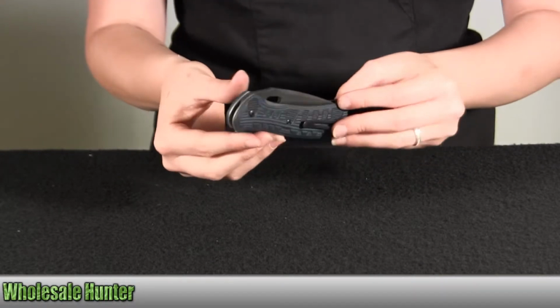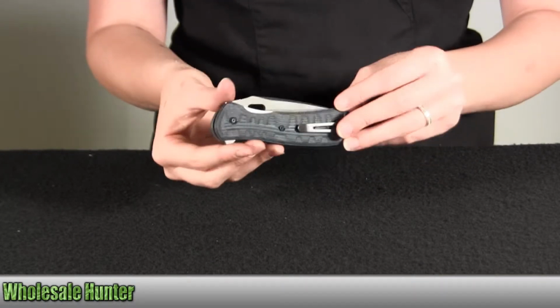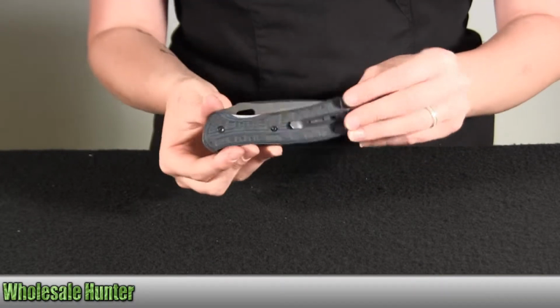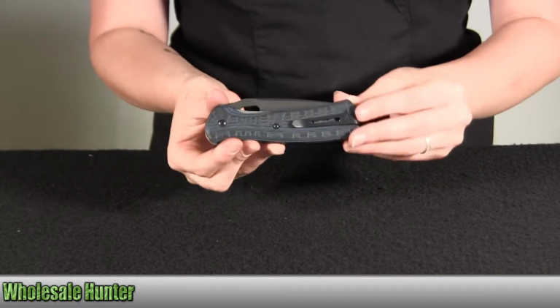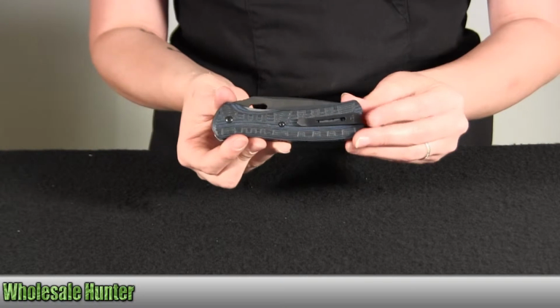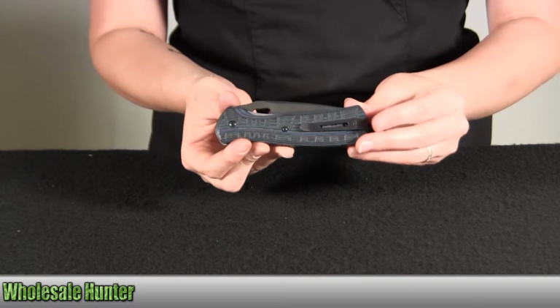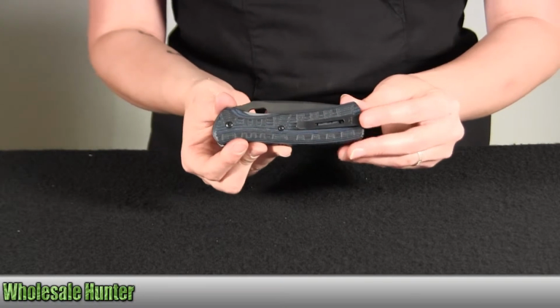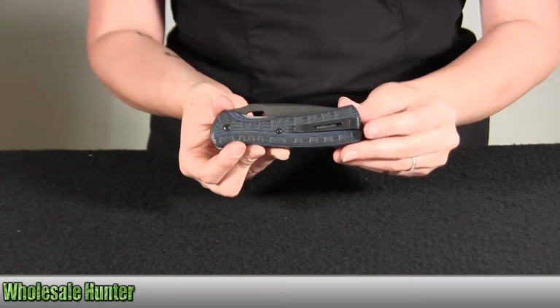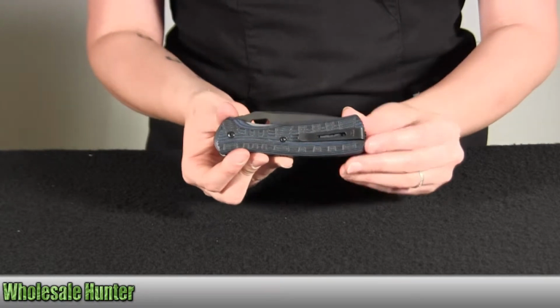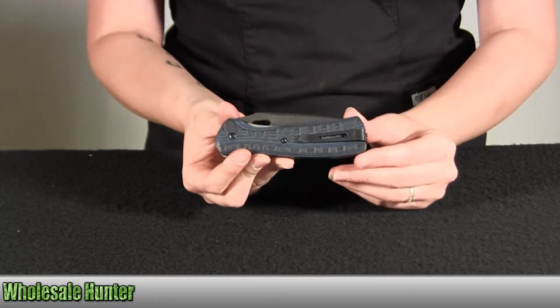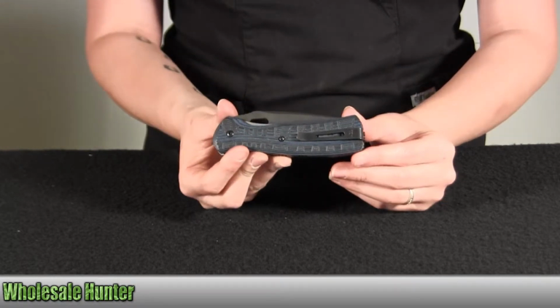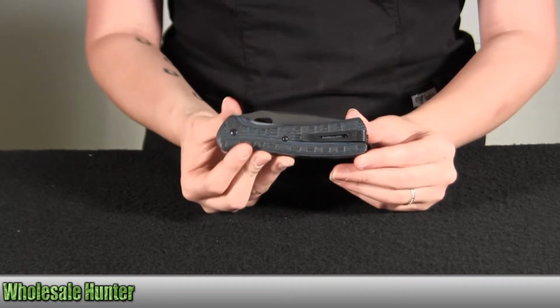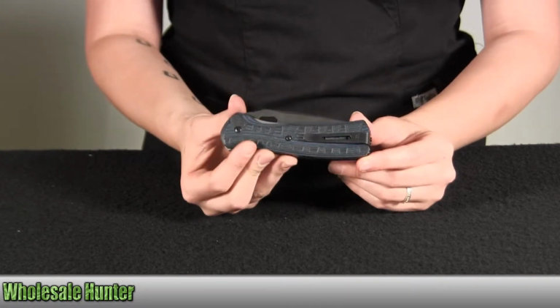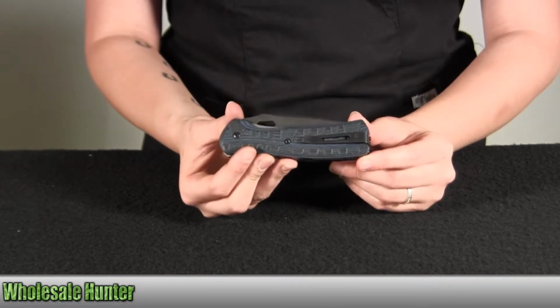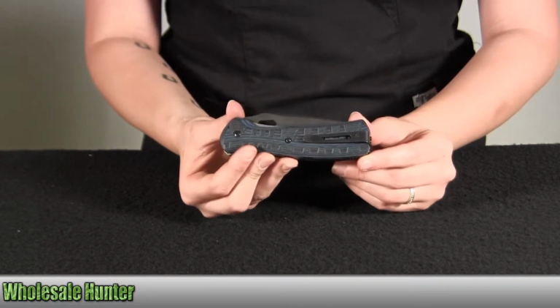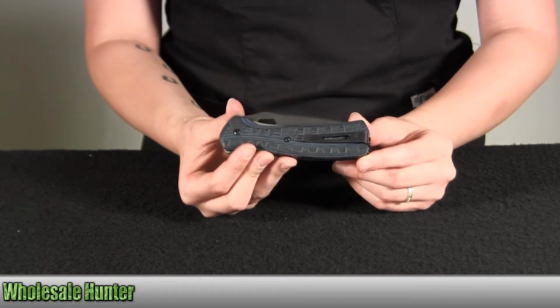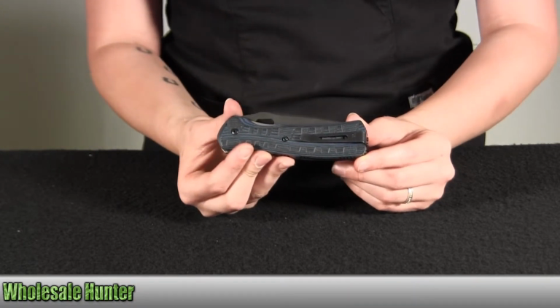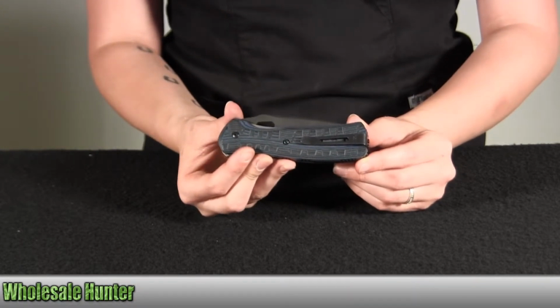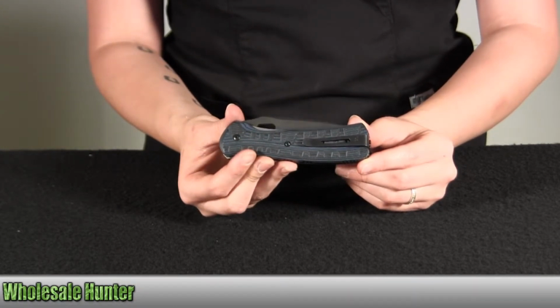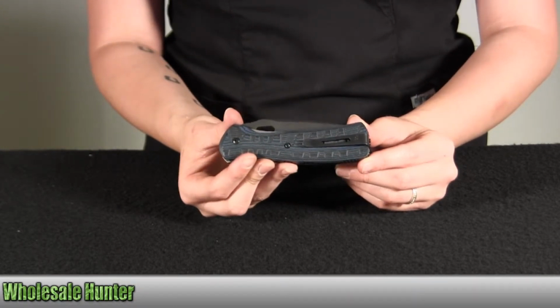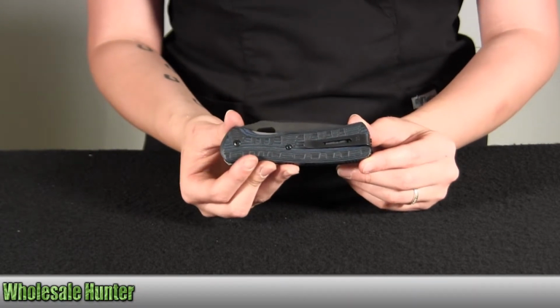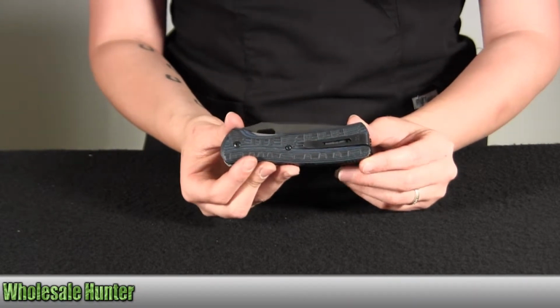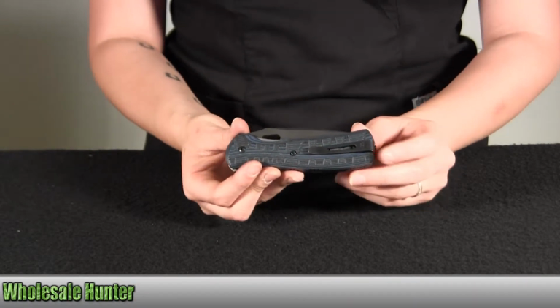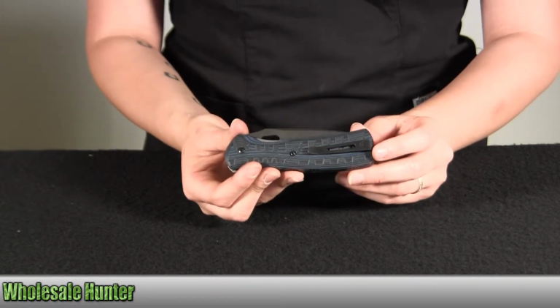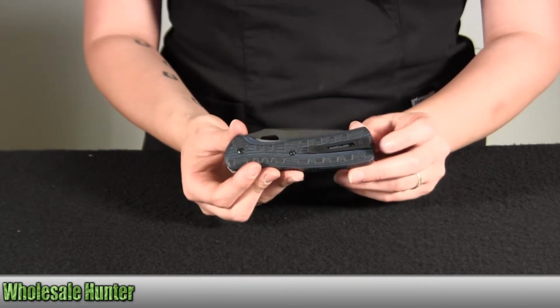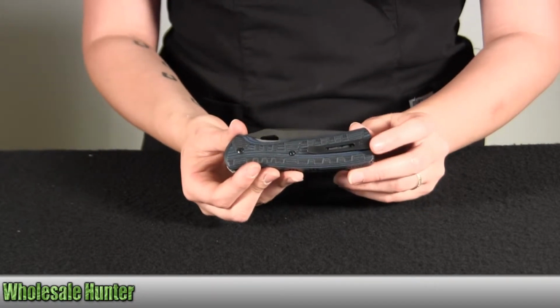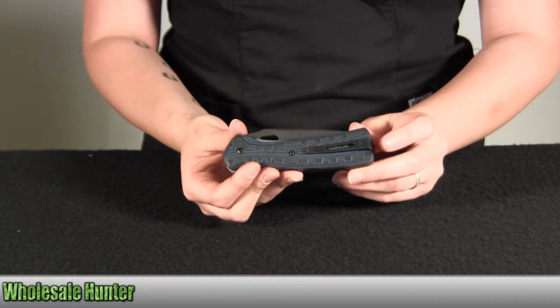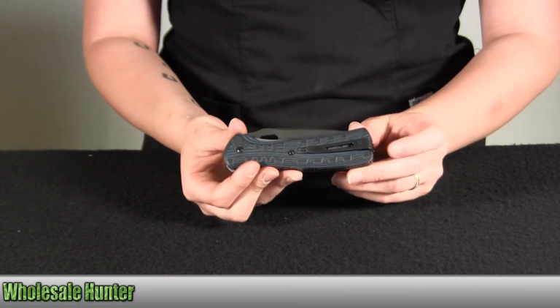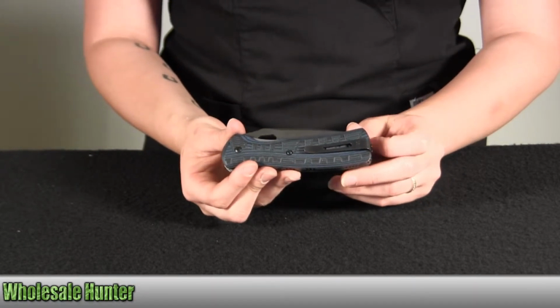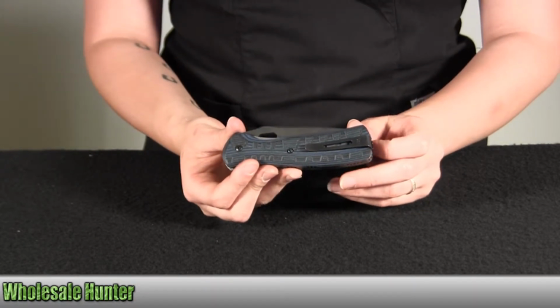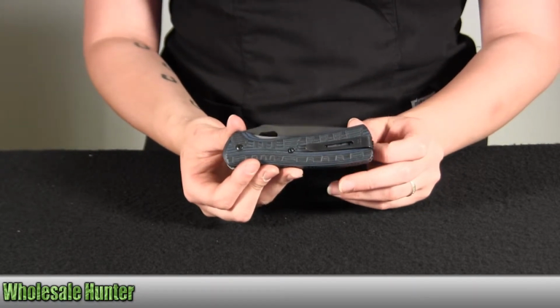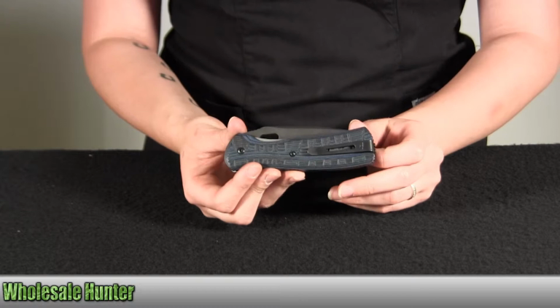The carry system is a stainless steel belt, boot, or pocket clip. It's black and reversible.